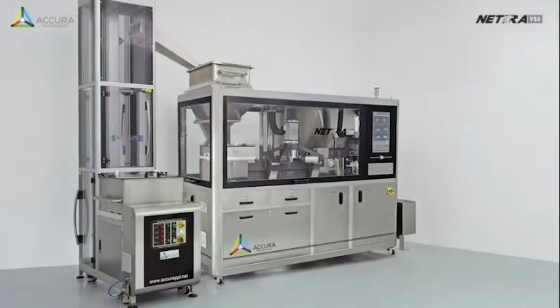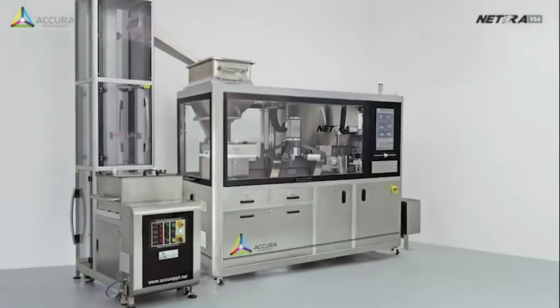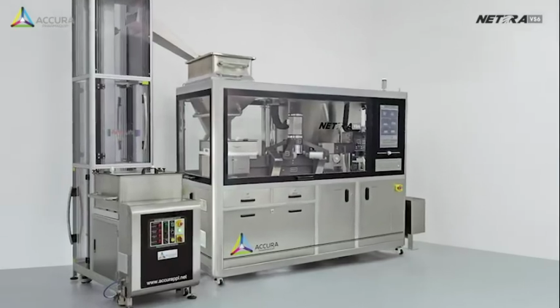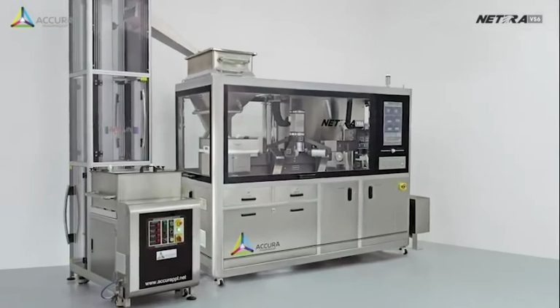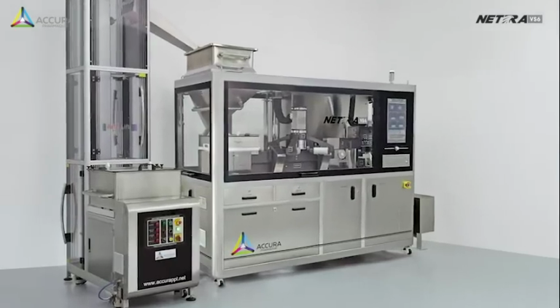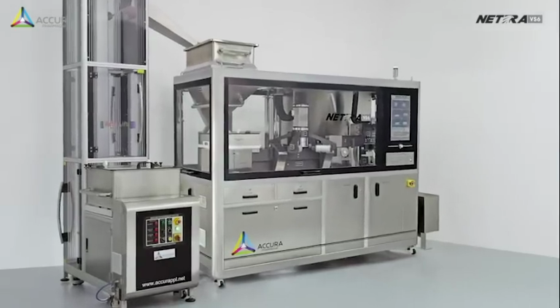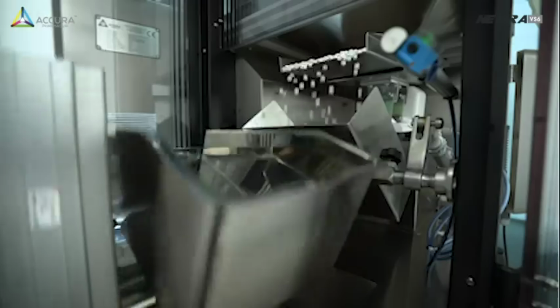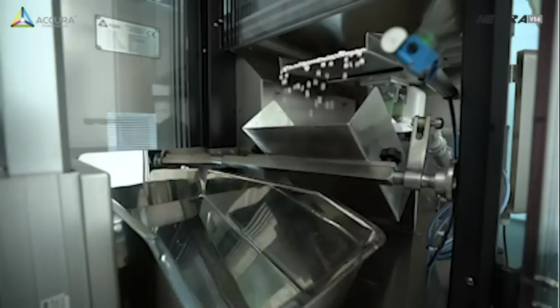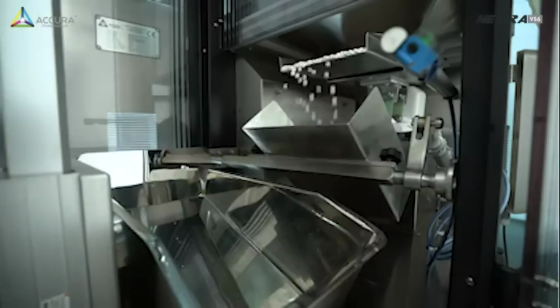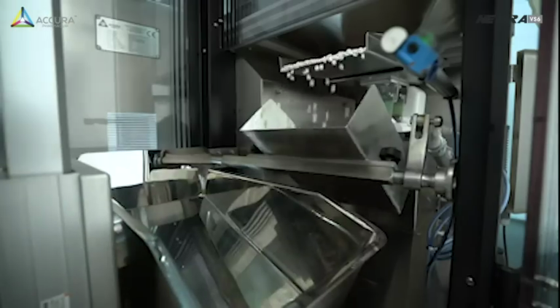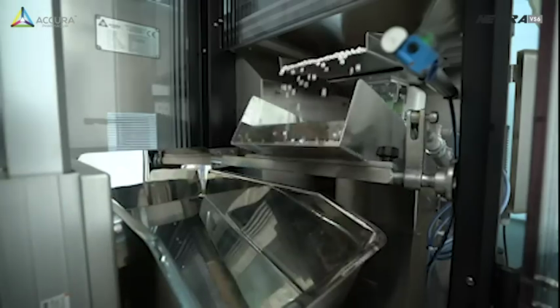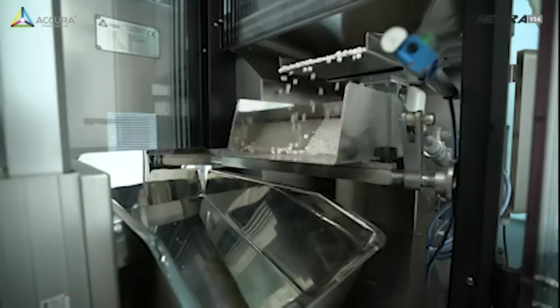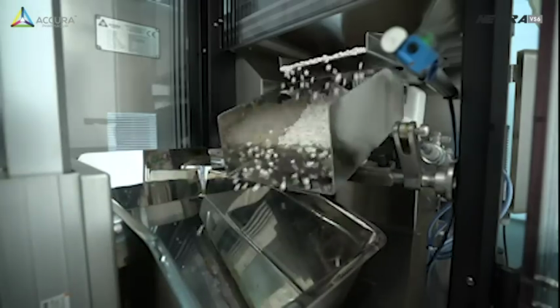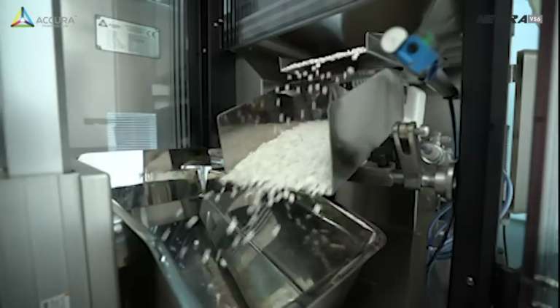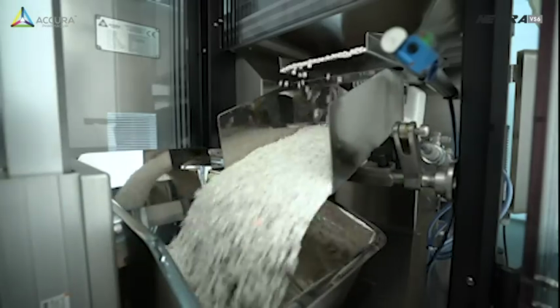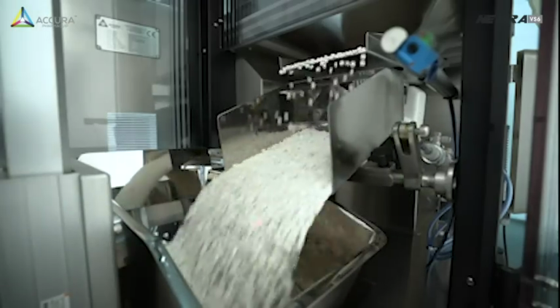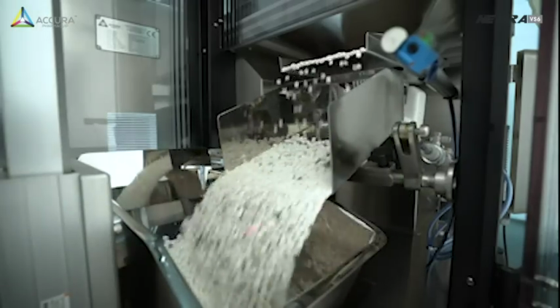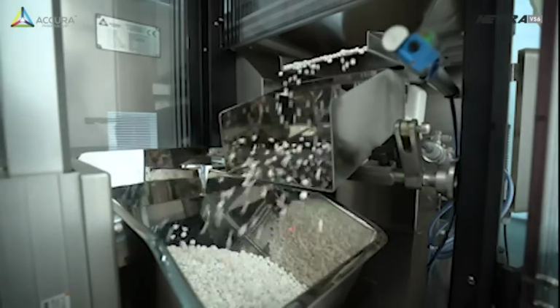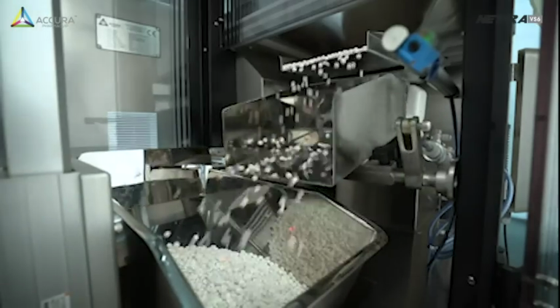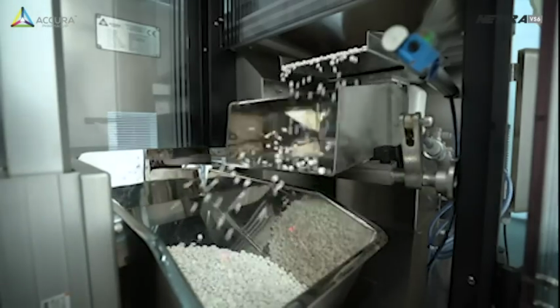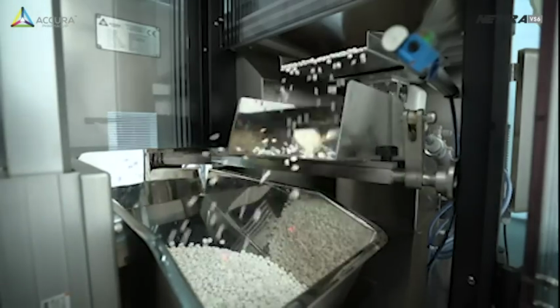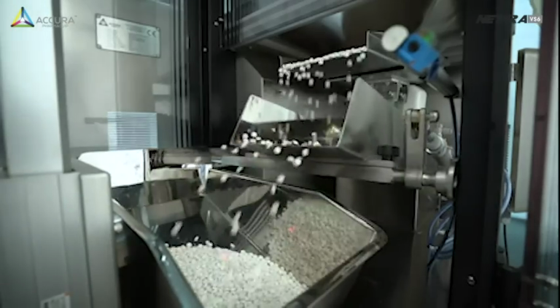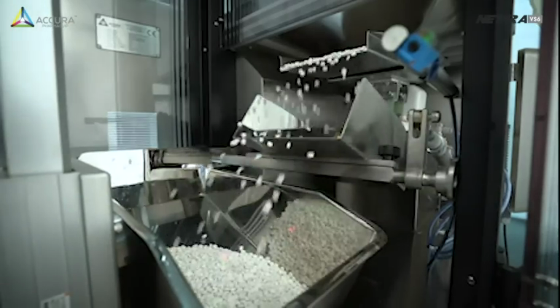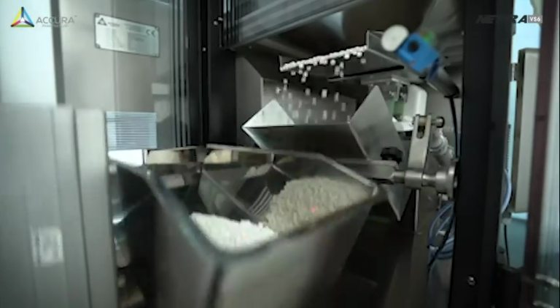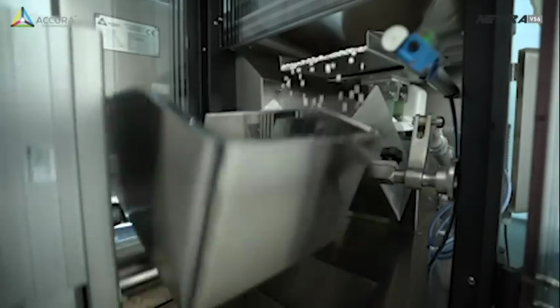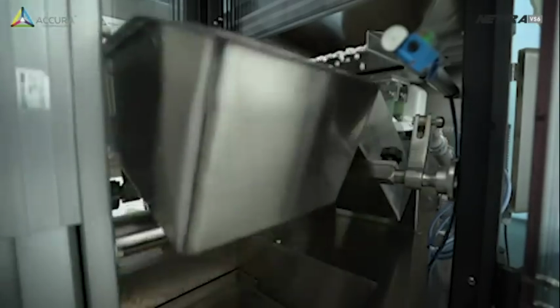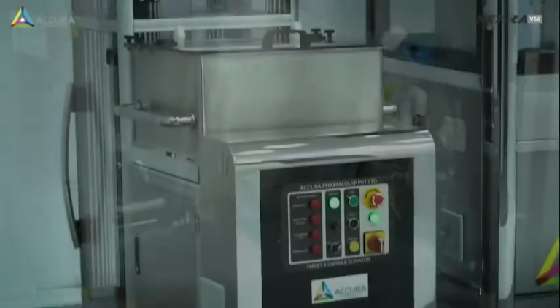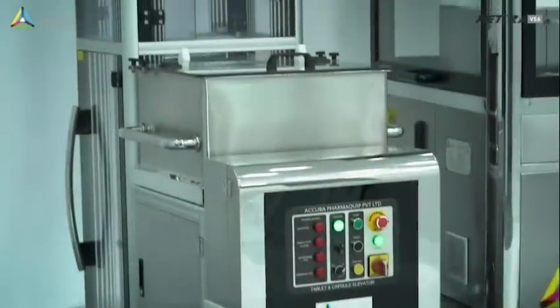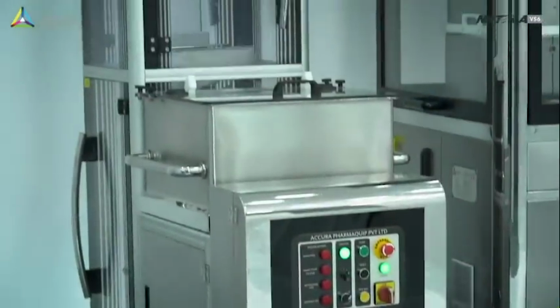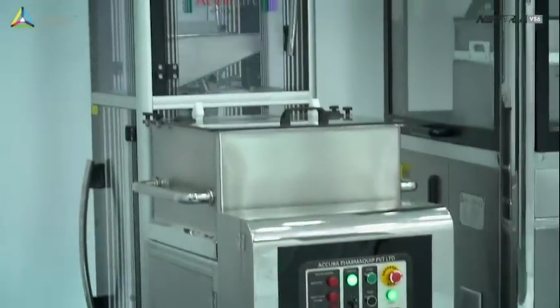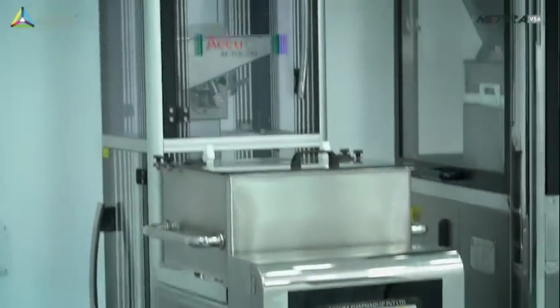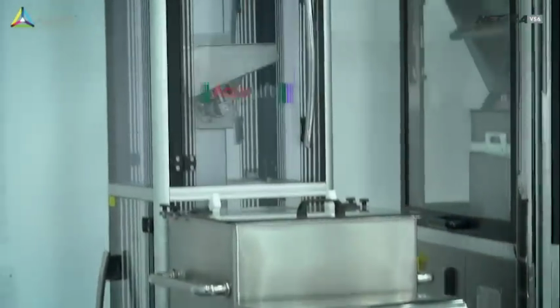NATRA VS6, the easy to use, fully automated tablet inspecting system from Acura.